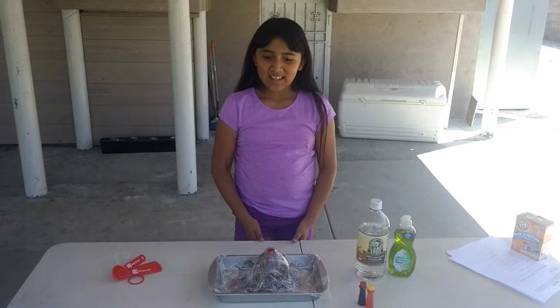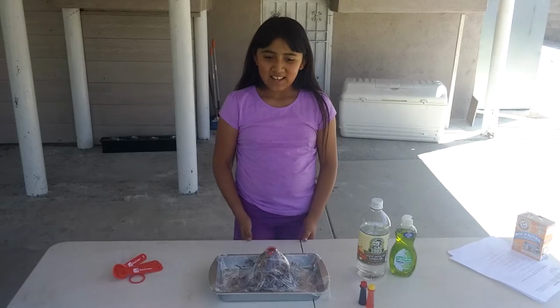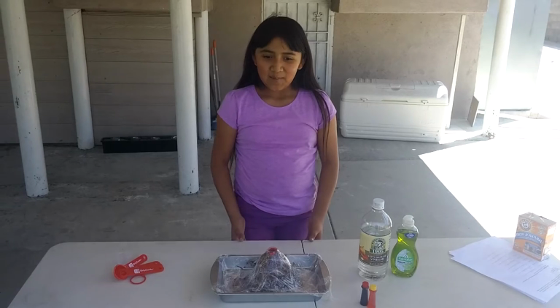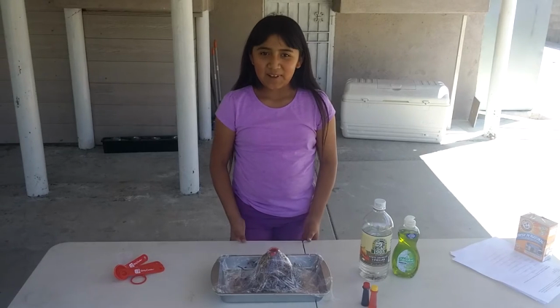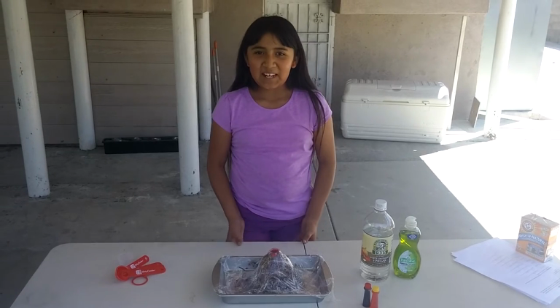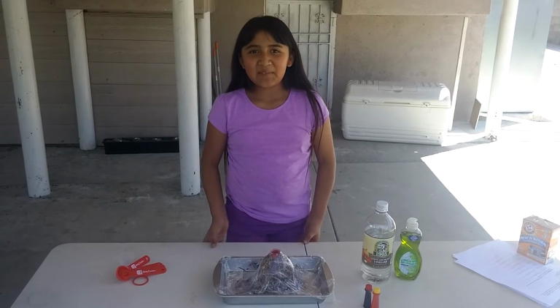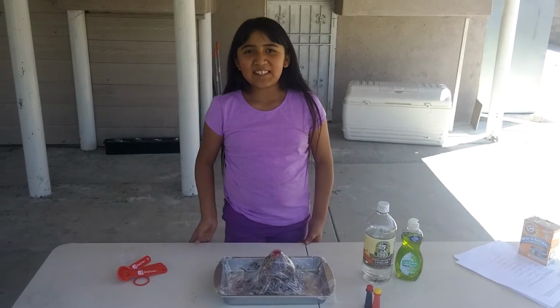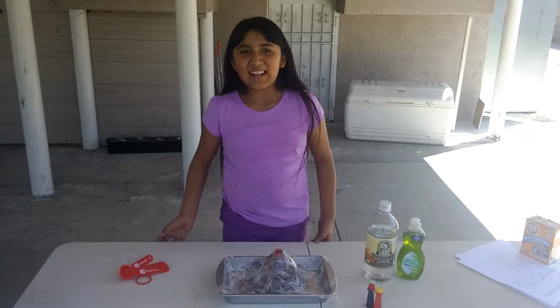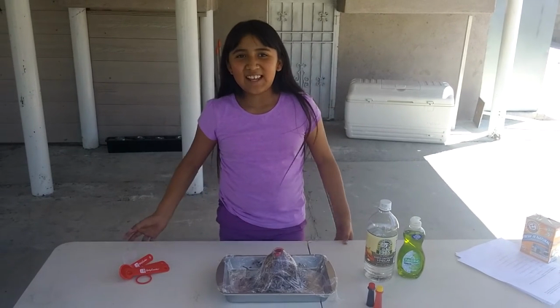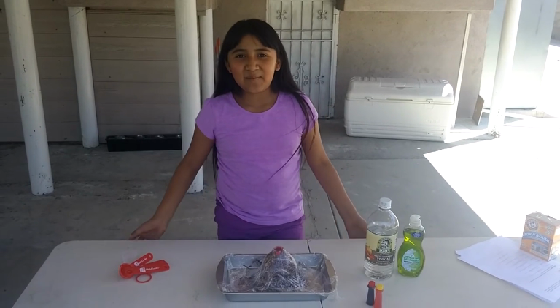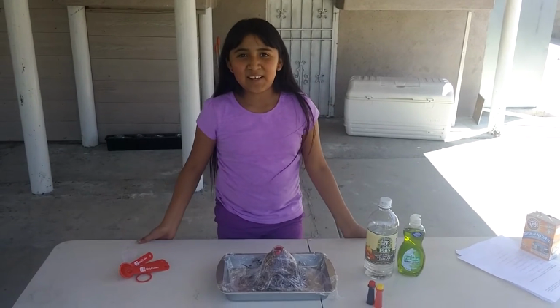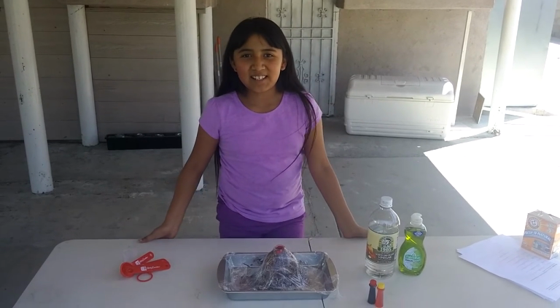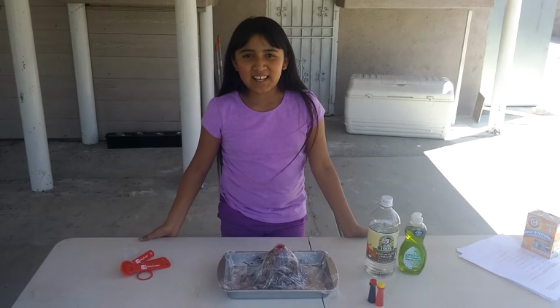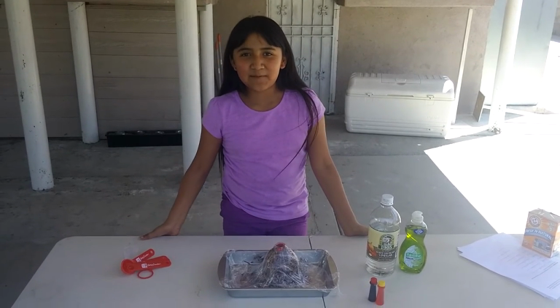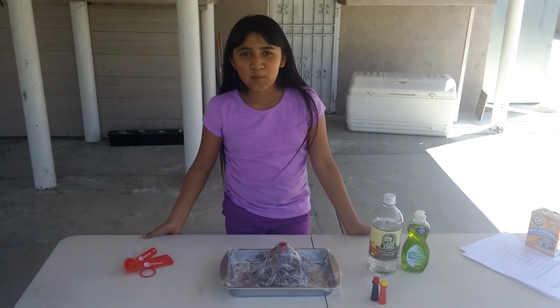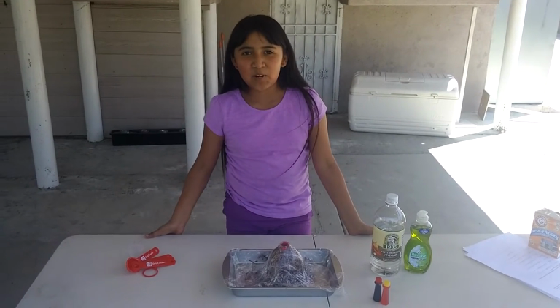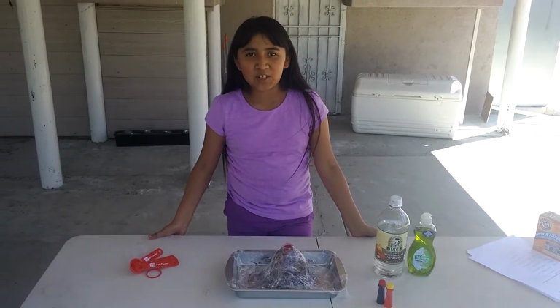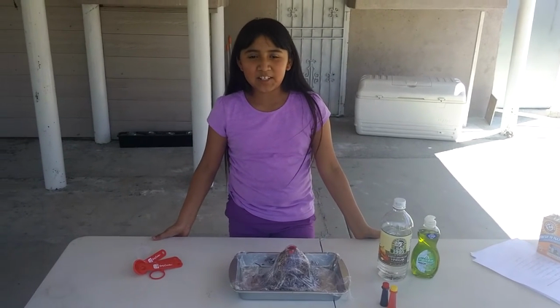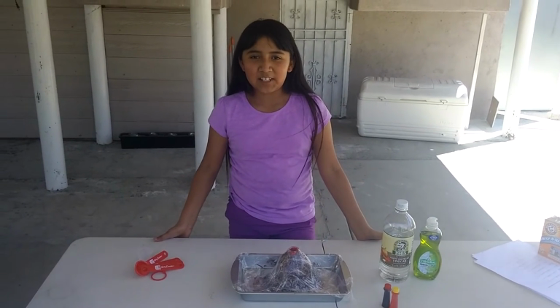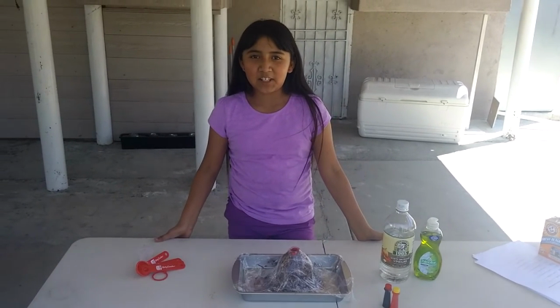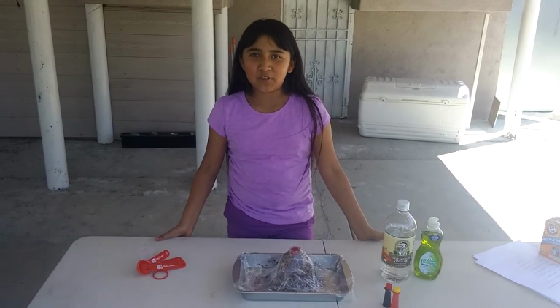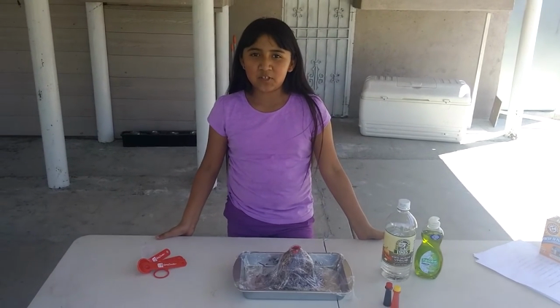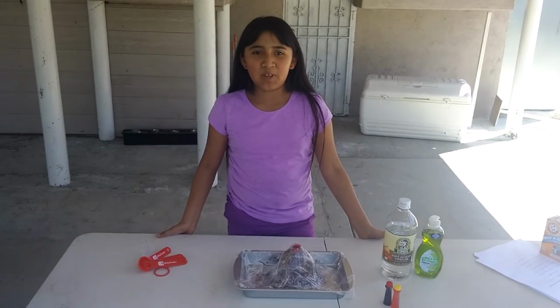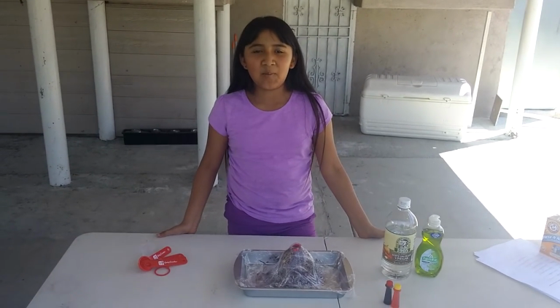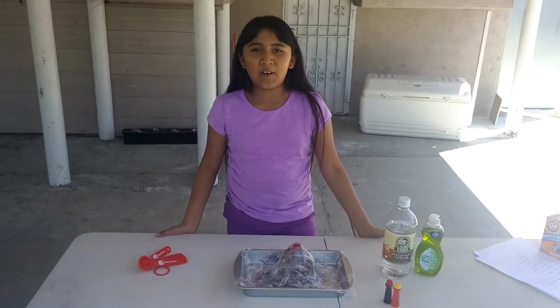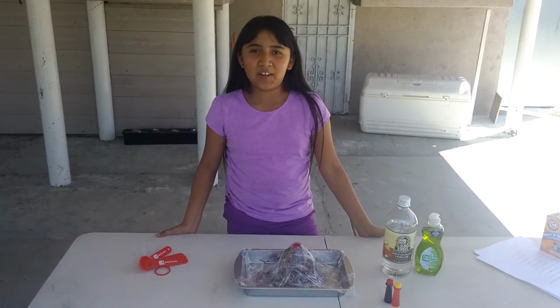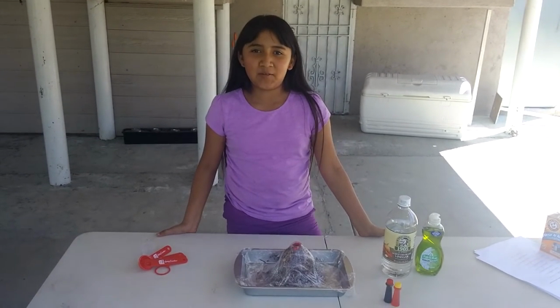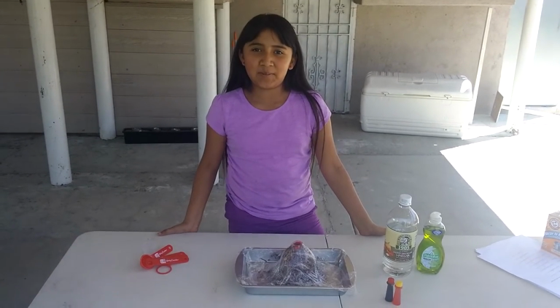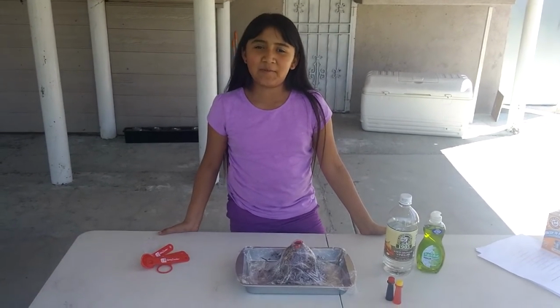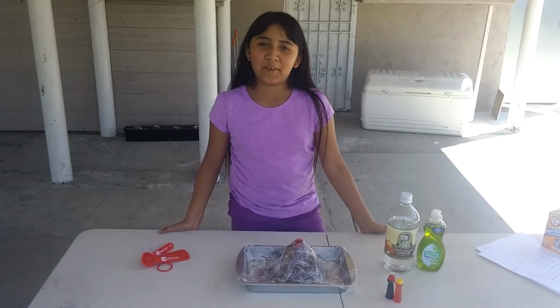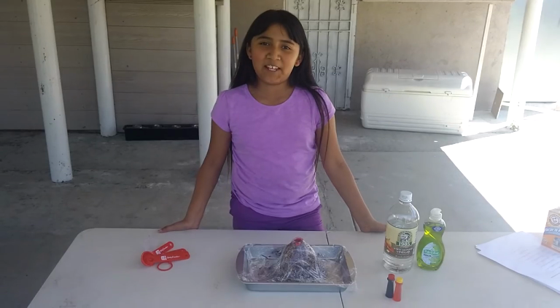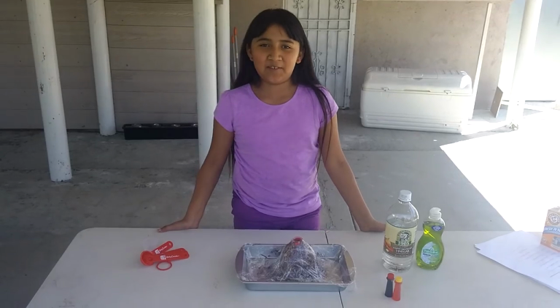My name is Kelly and my science fair project is going to be about an aerobic animal.